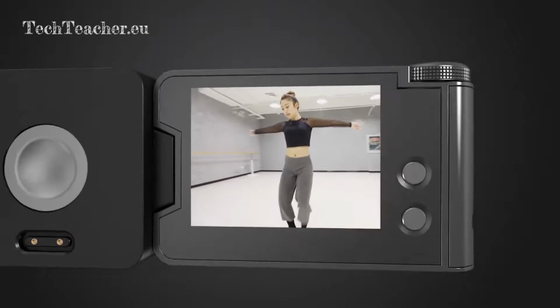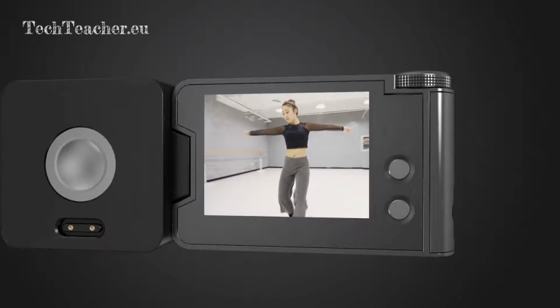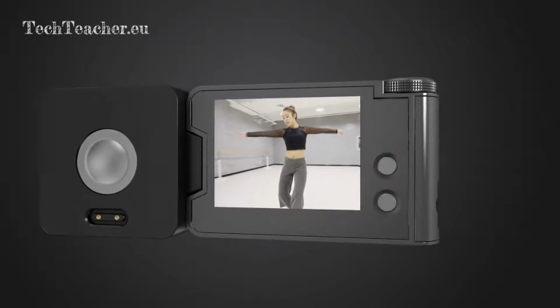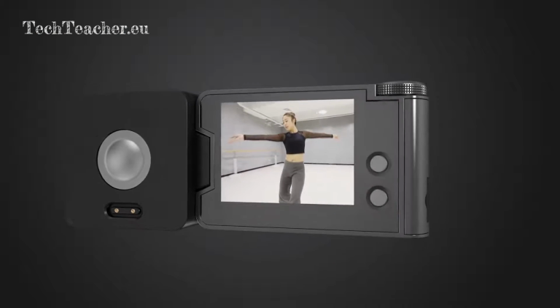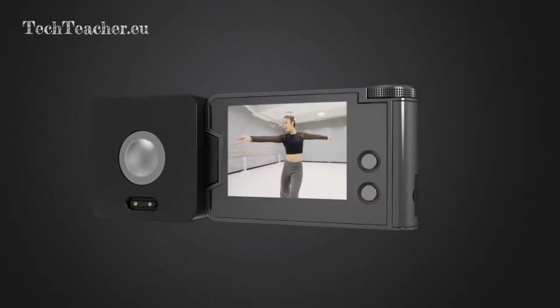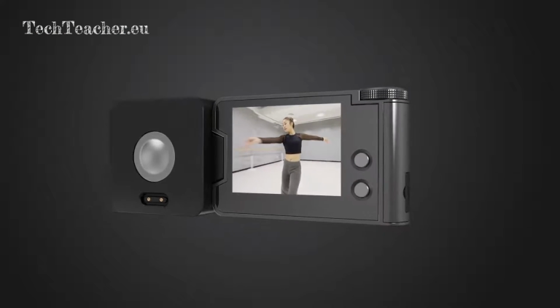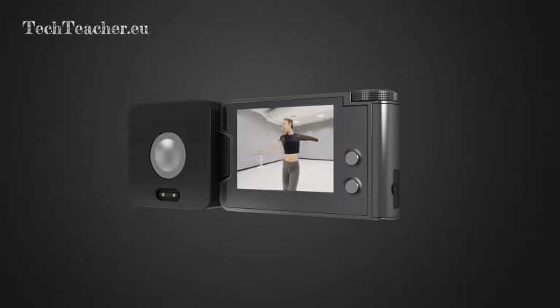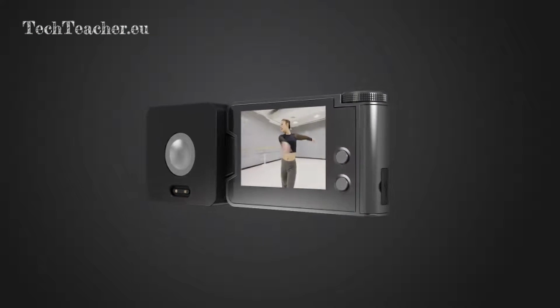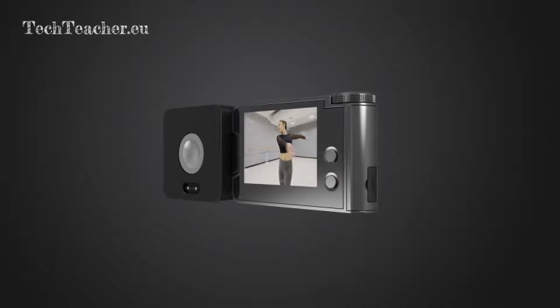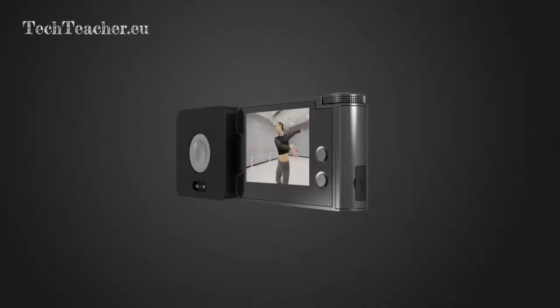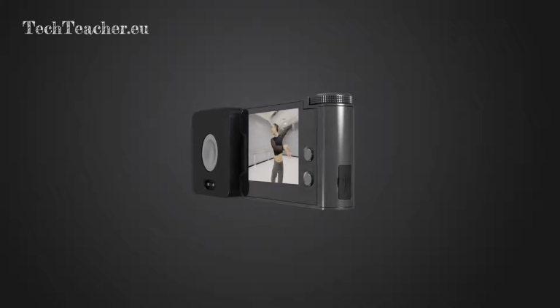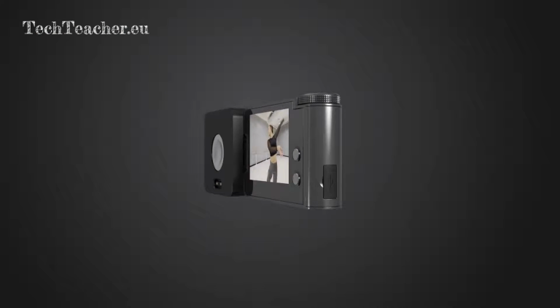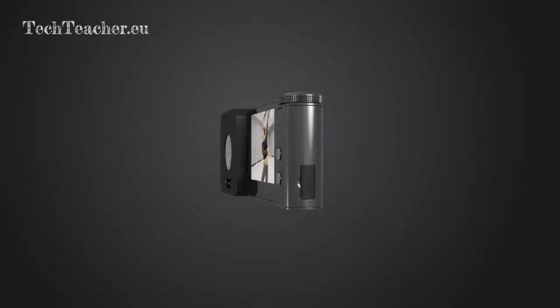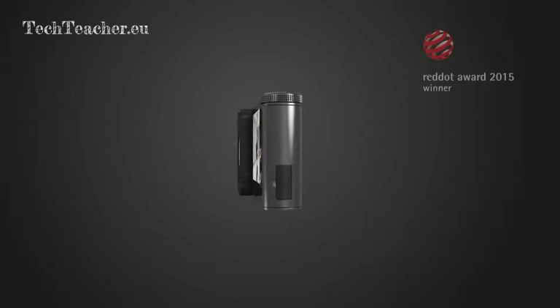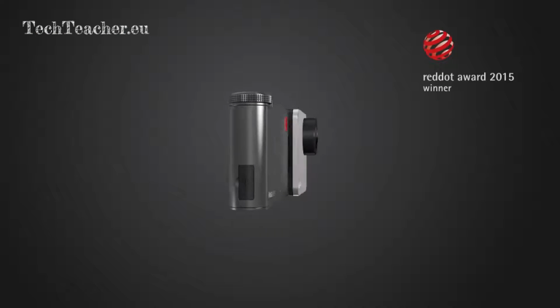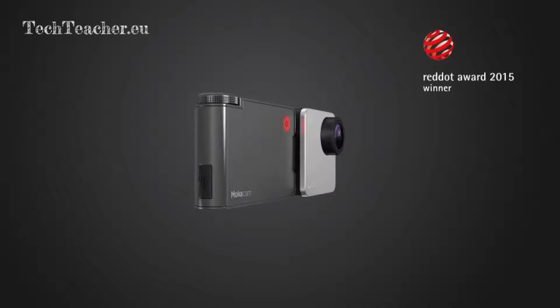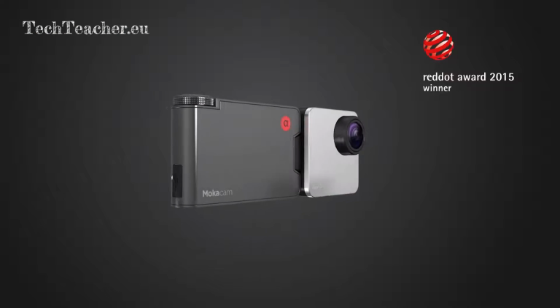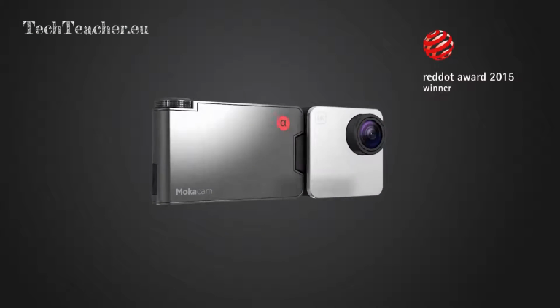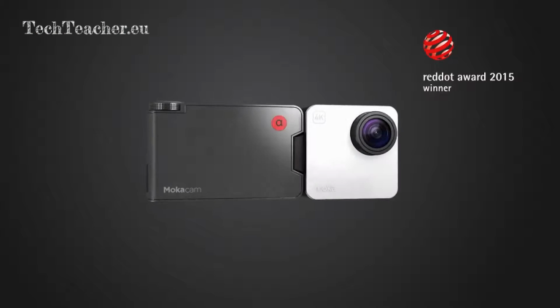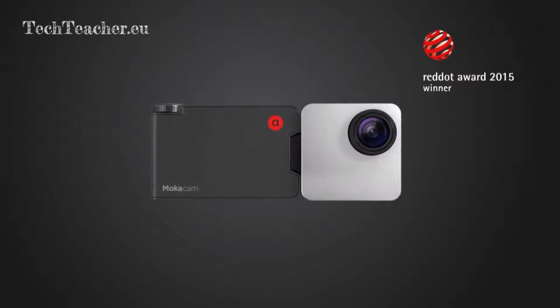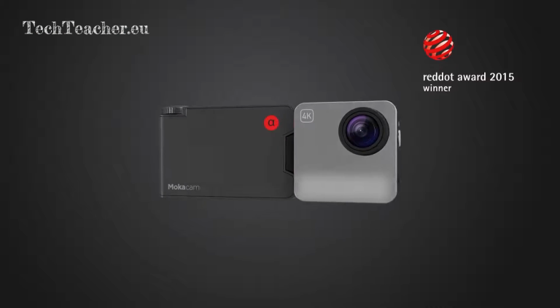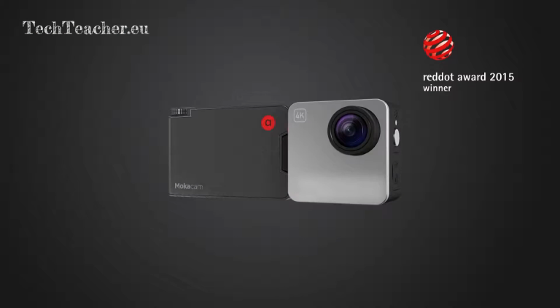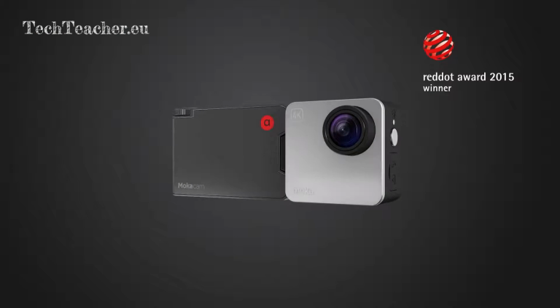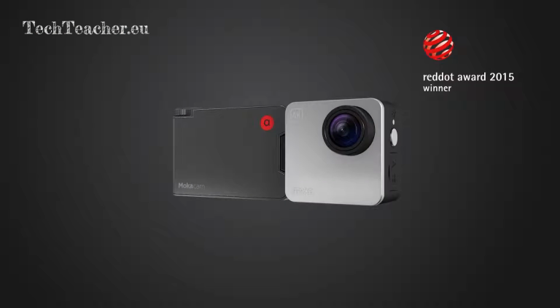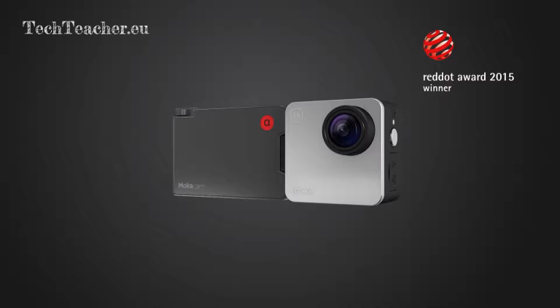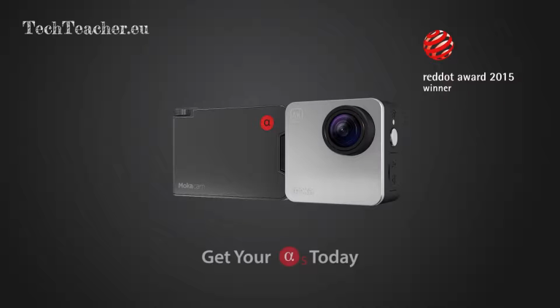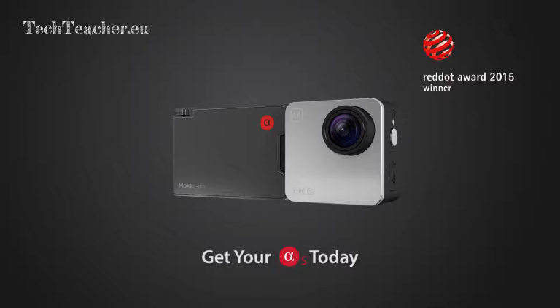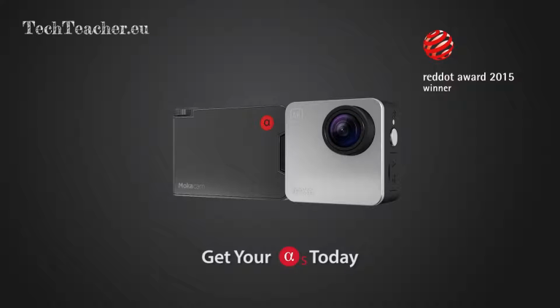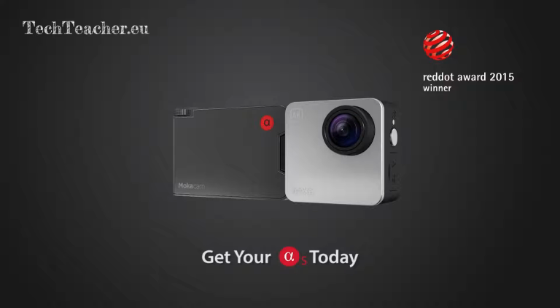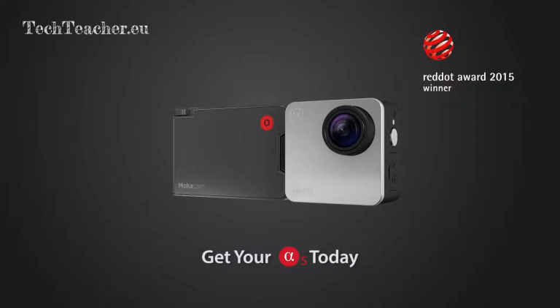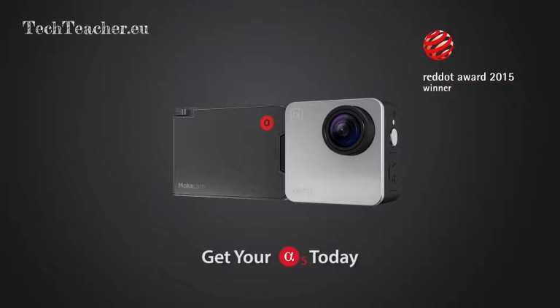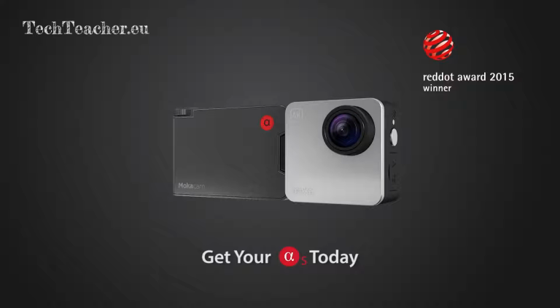Please order a Mocha Cam today and share it with your friends — help us make it a reality.